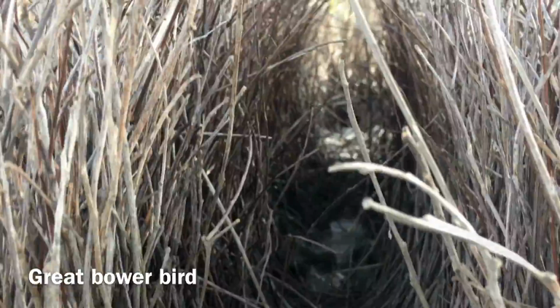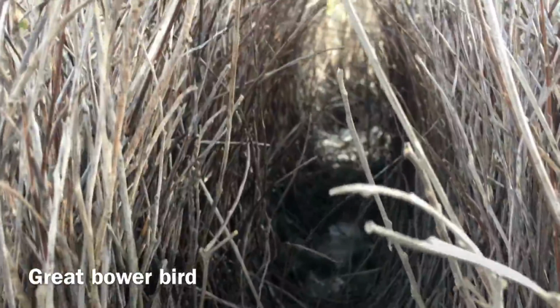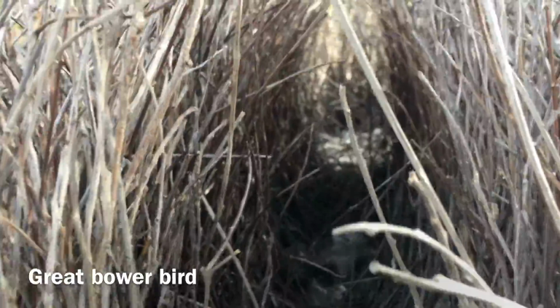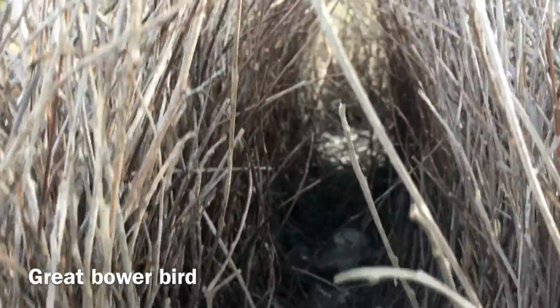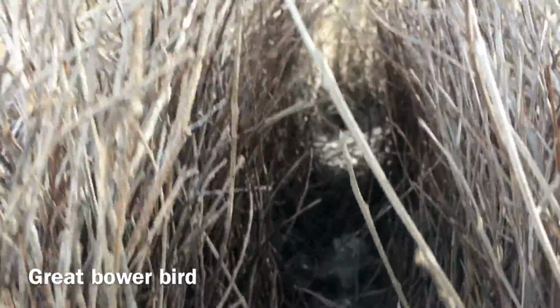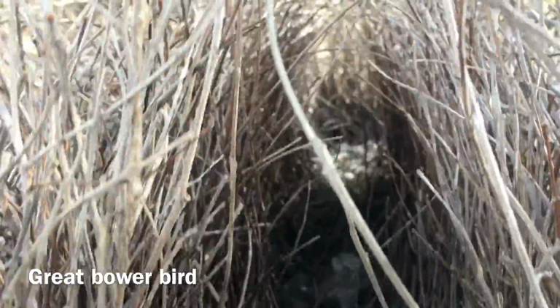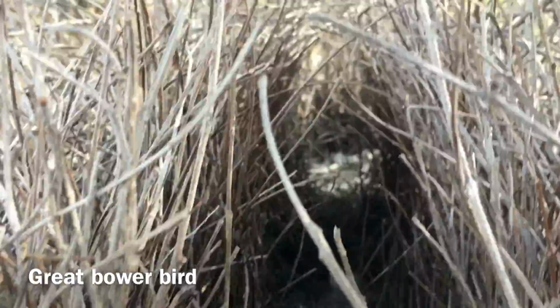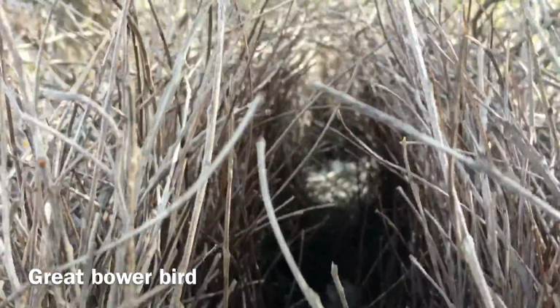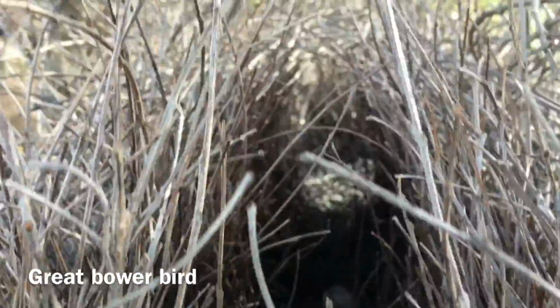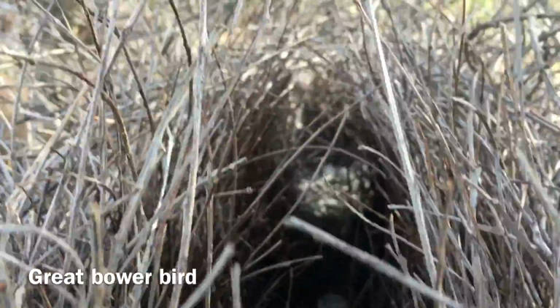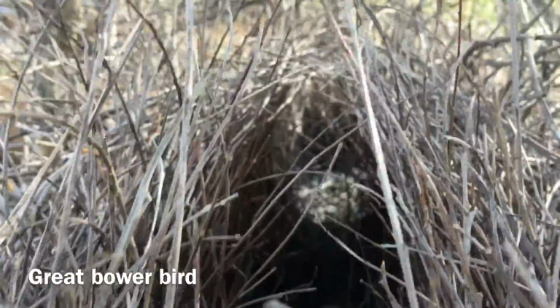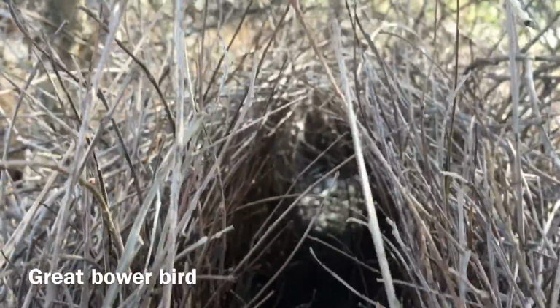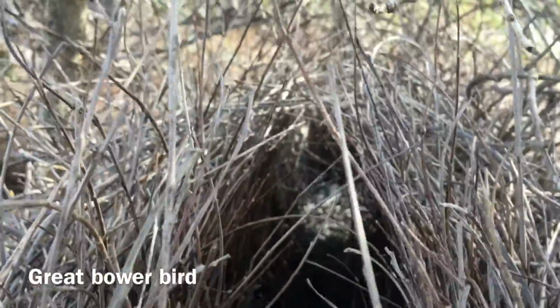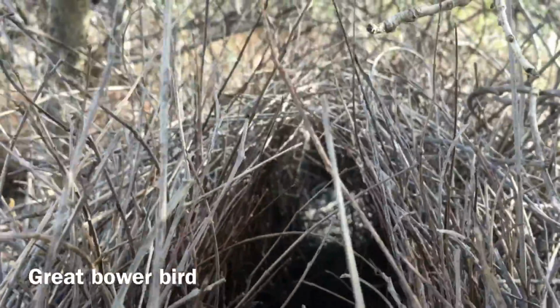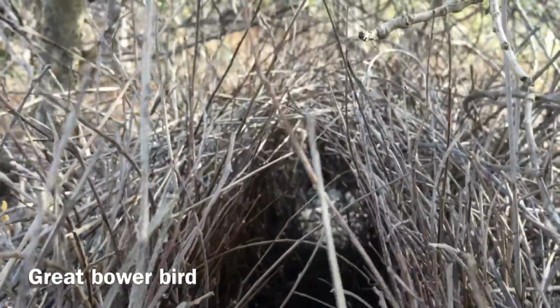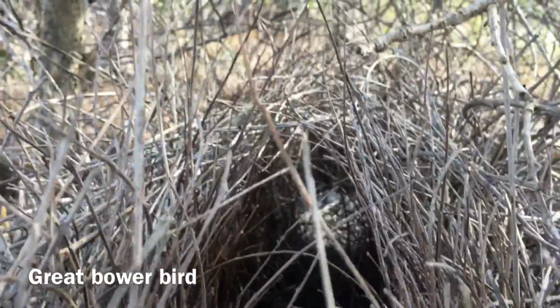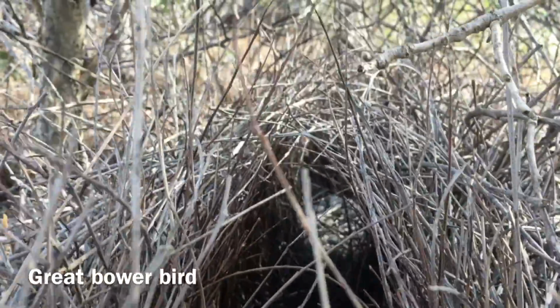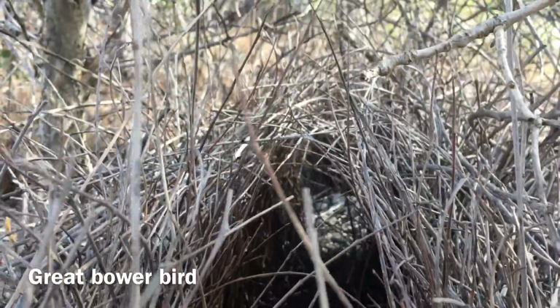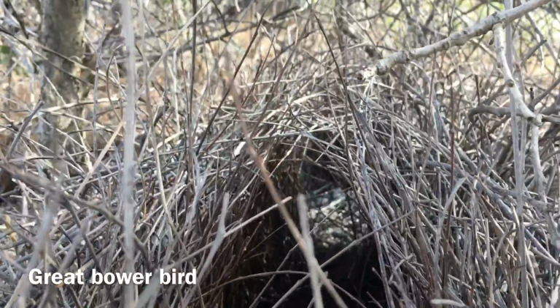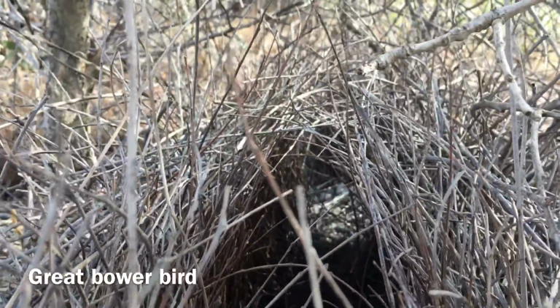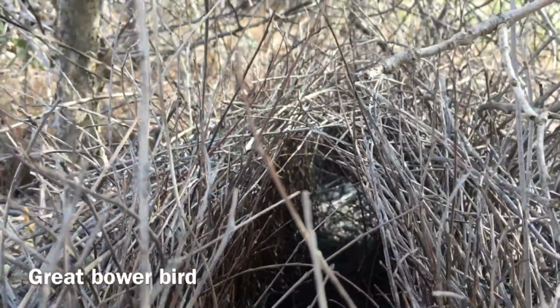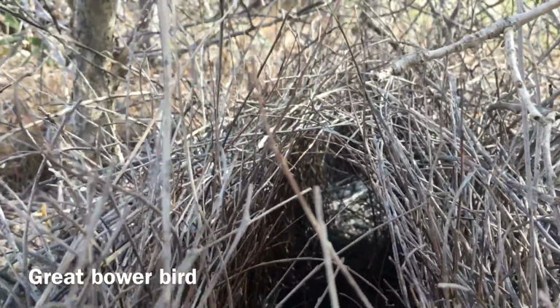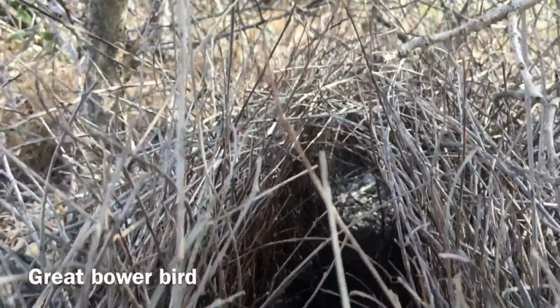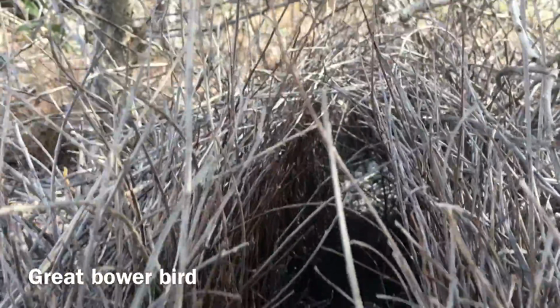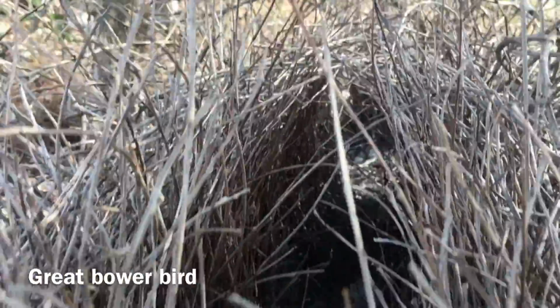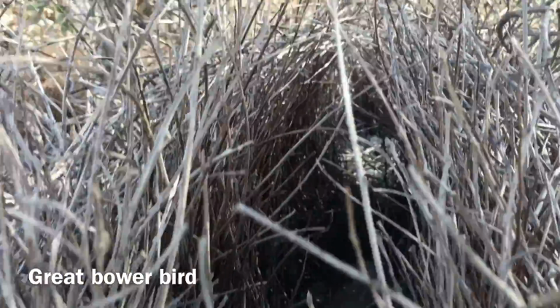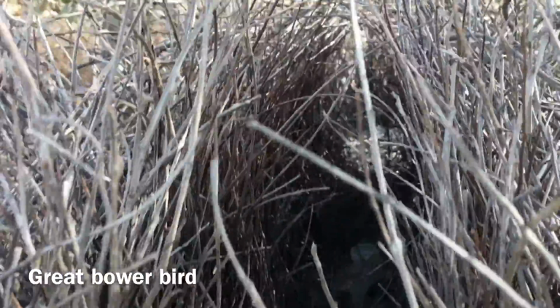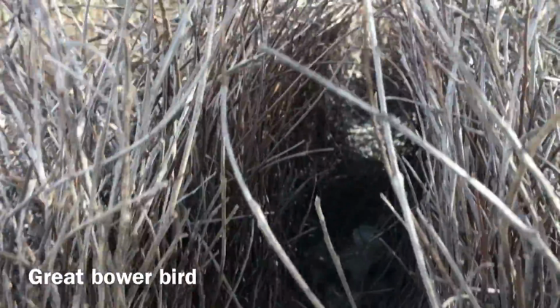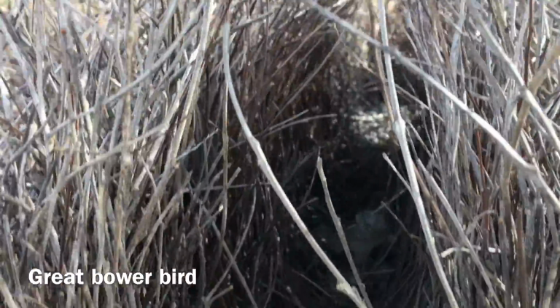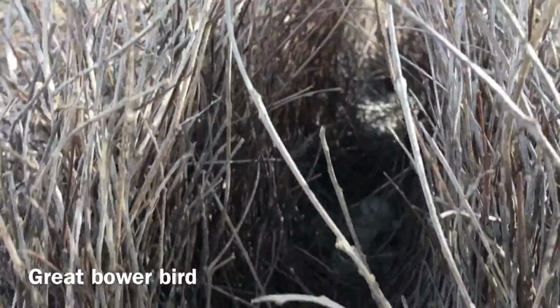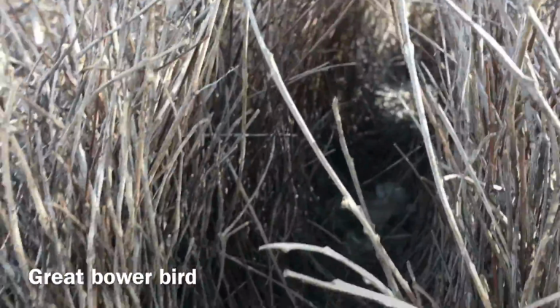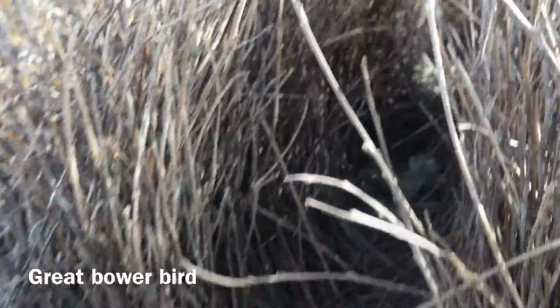This particular bowerbird nest had two entrances at the back, which is unusual.